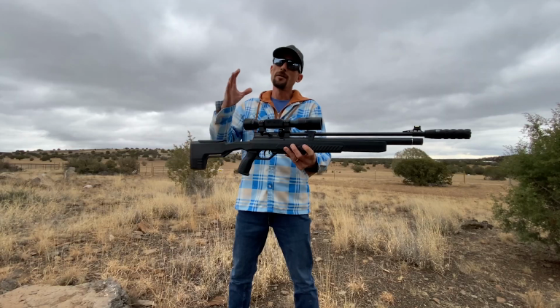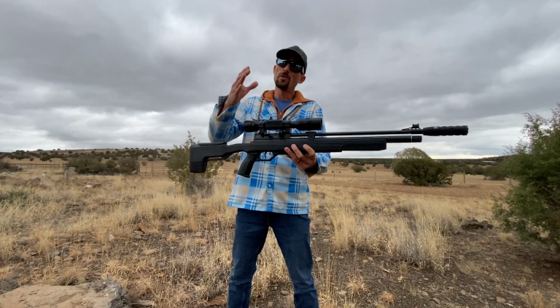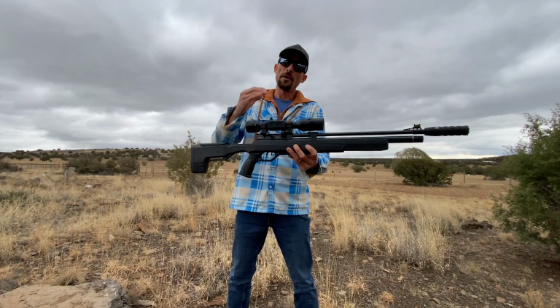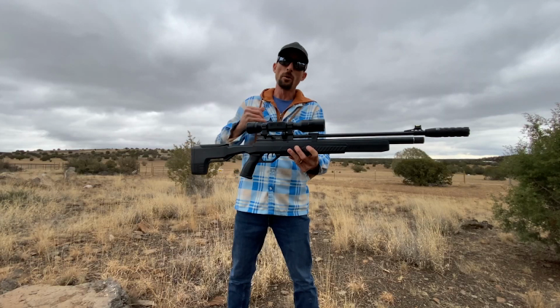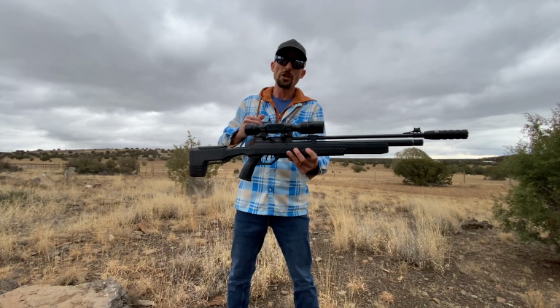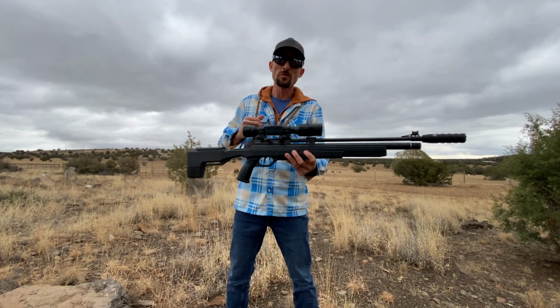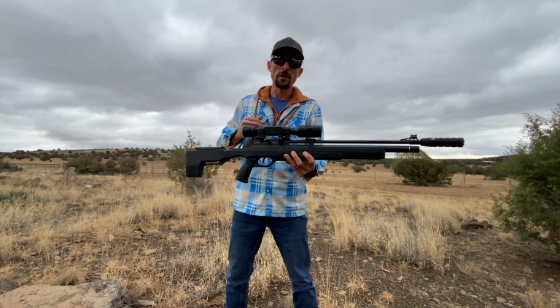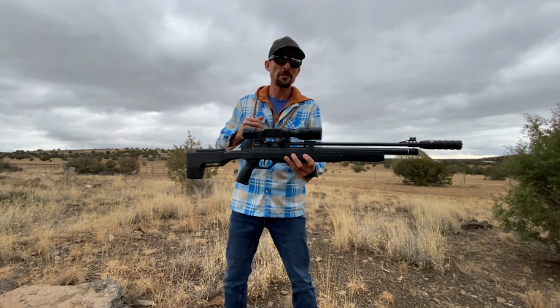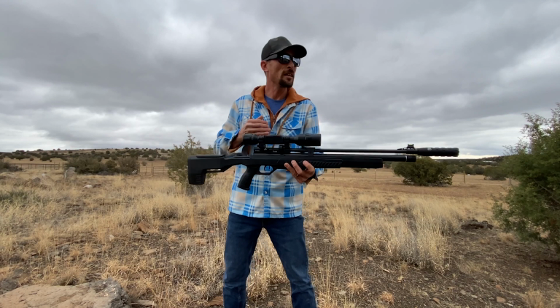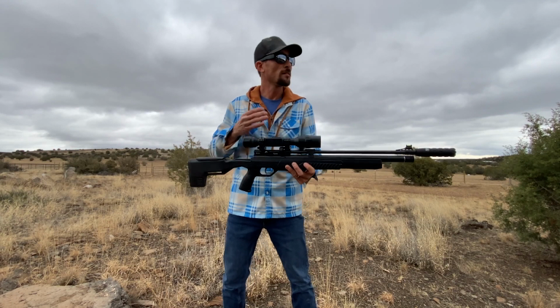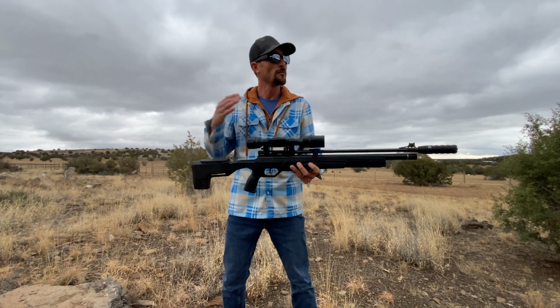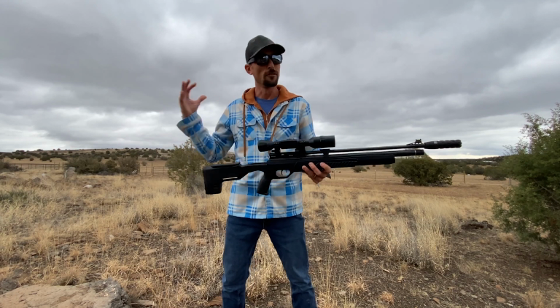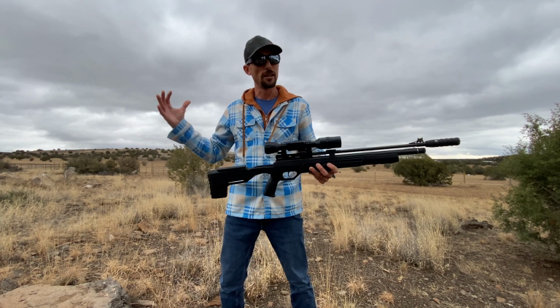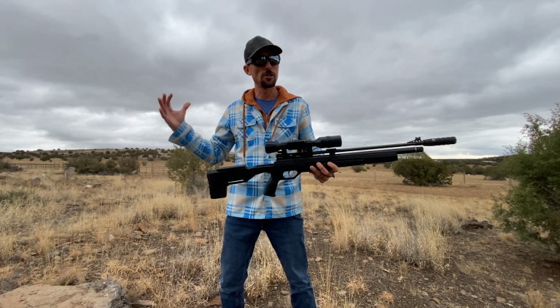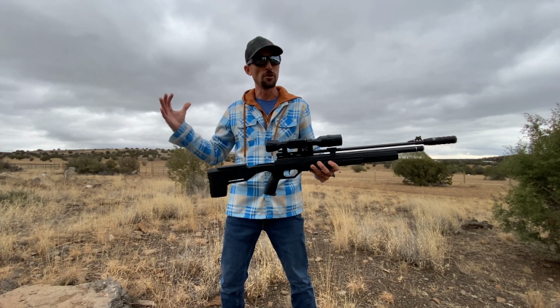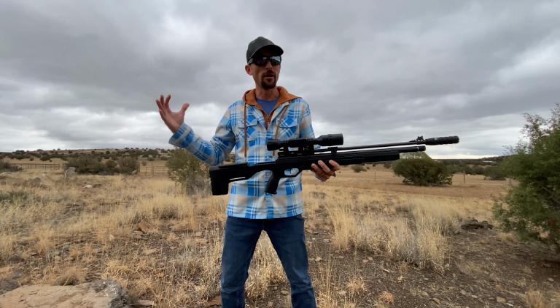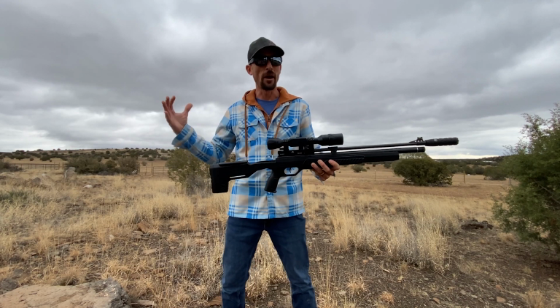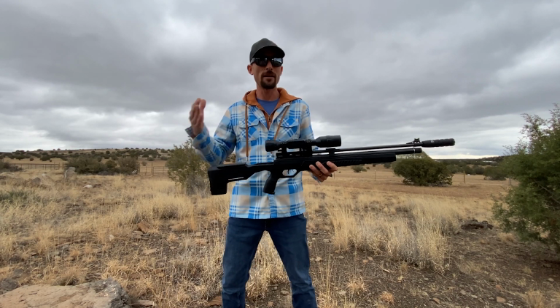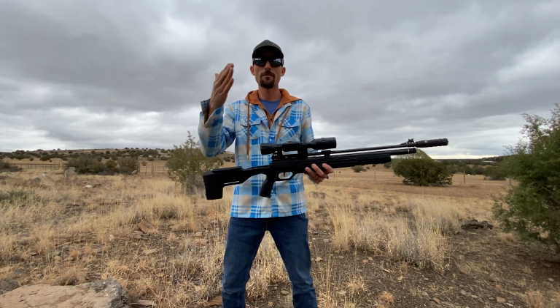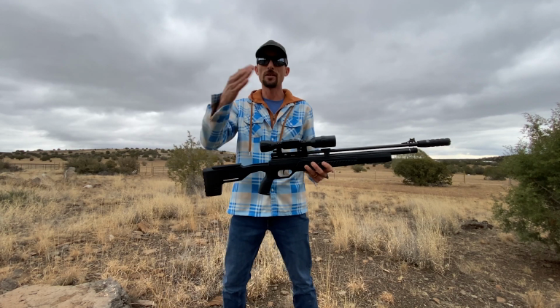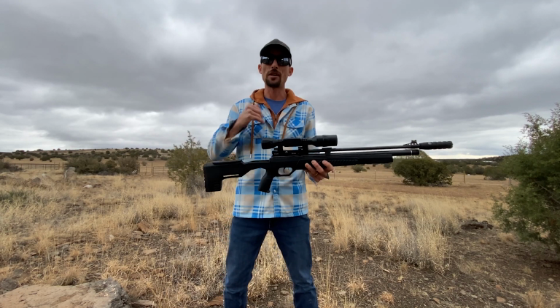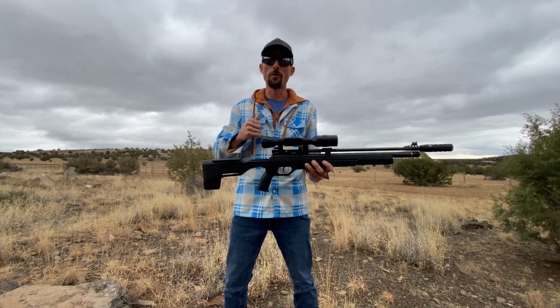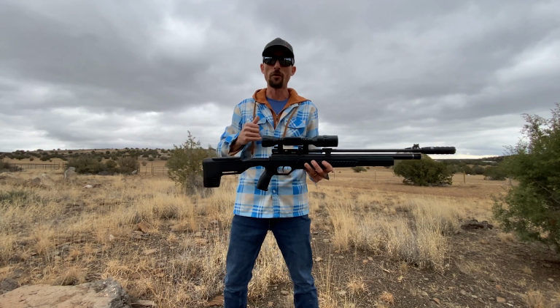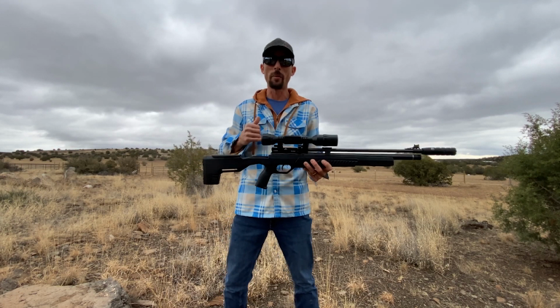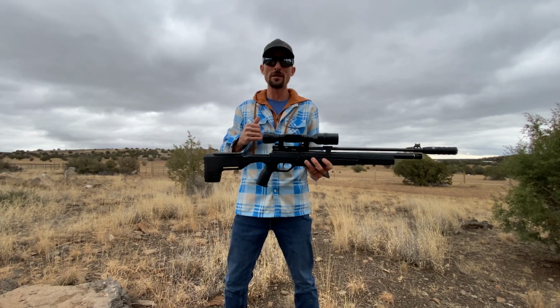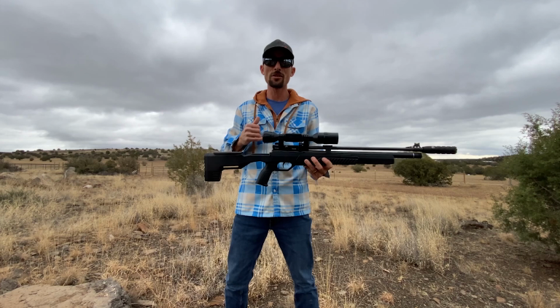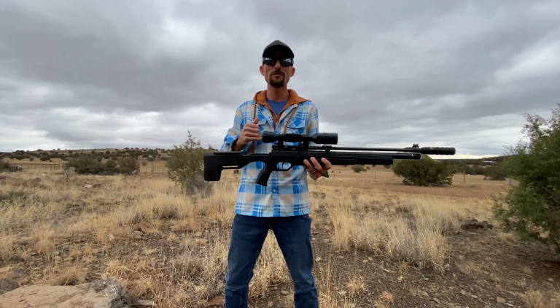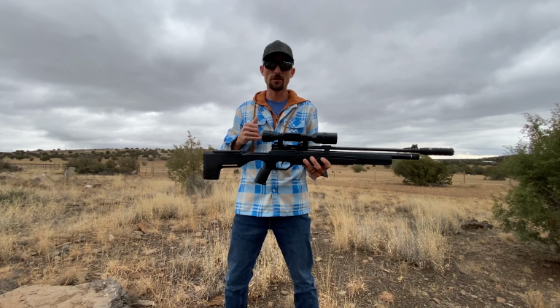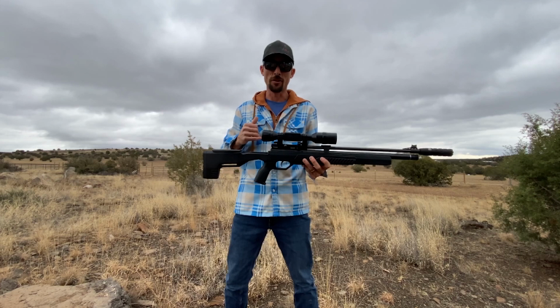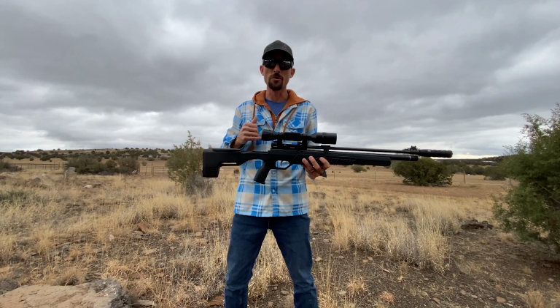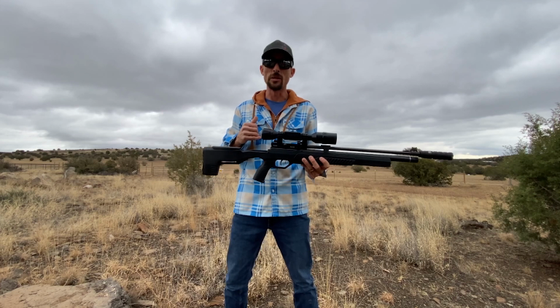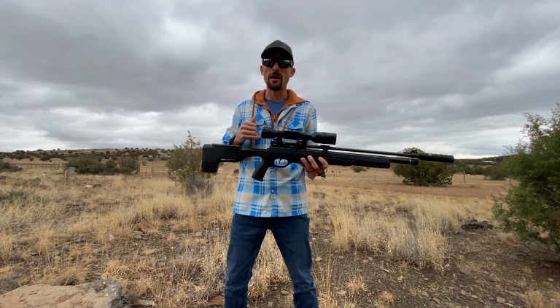I know what you guys want to see. Let's shoot it — let's get over to the bench and start doing that.